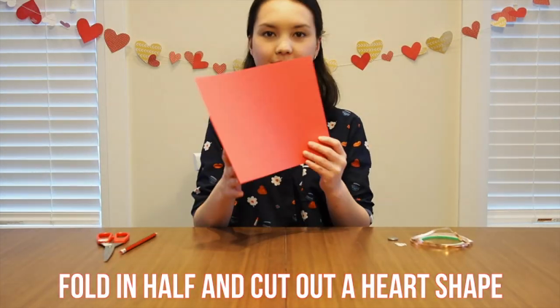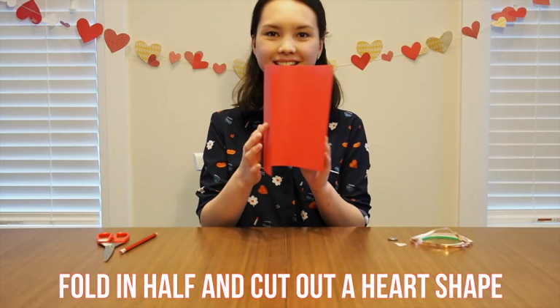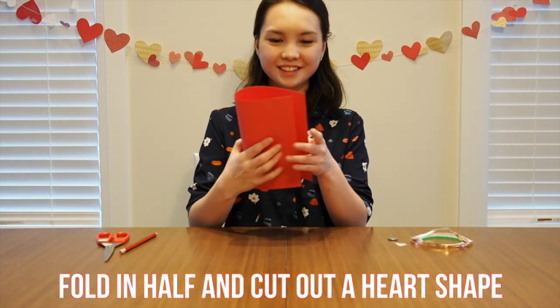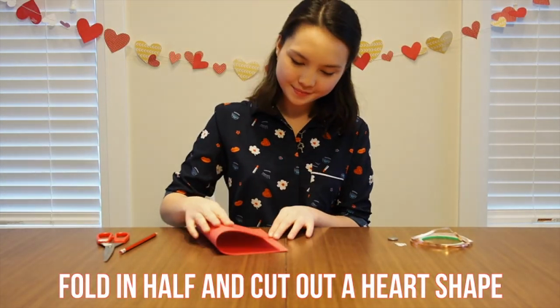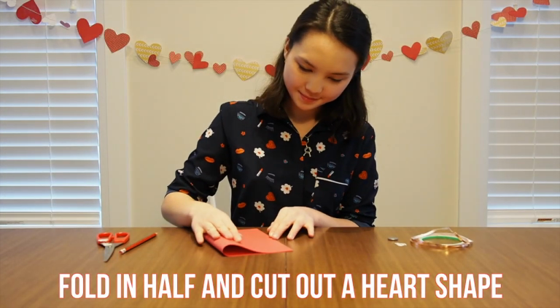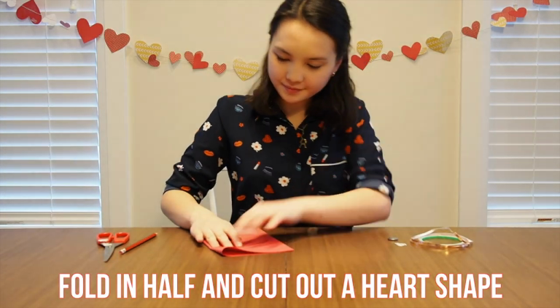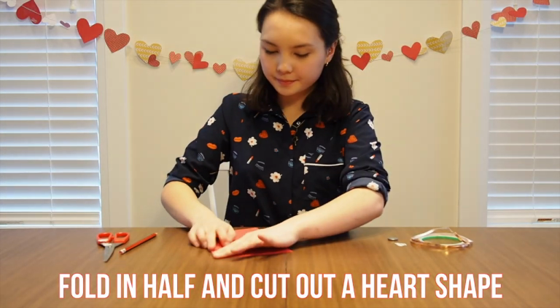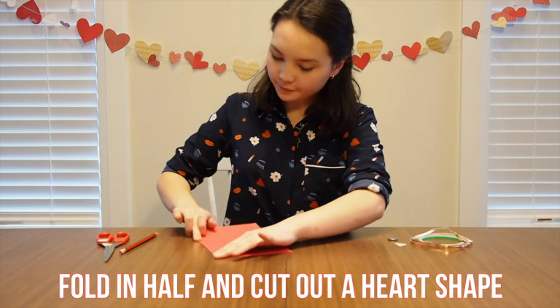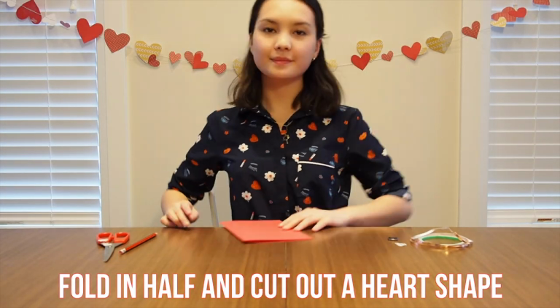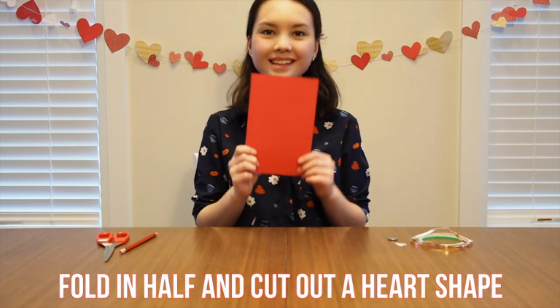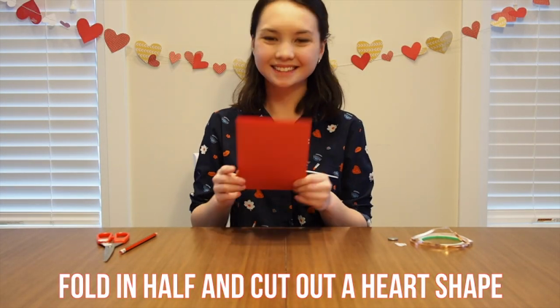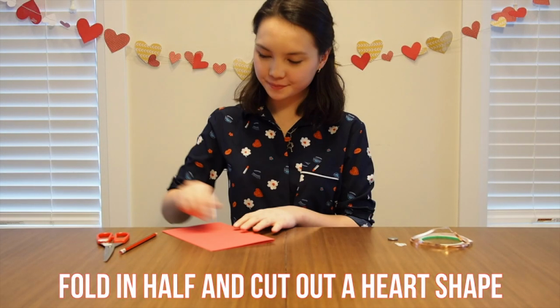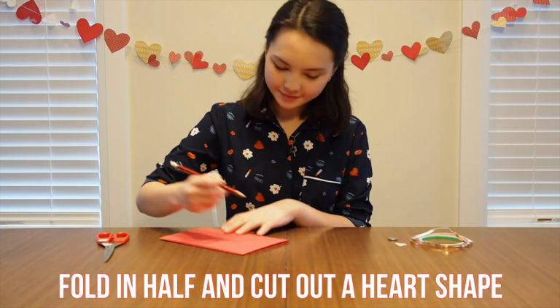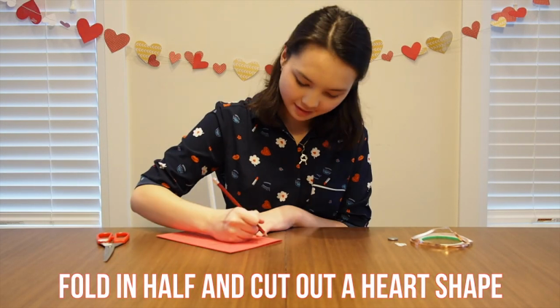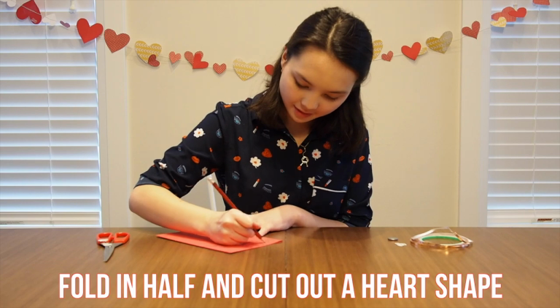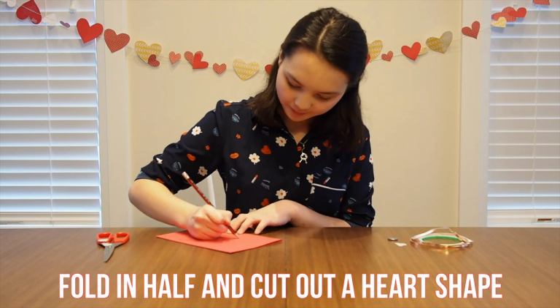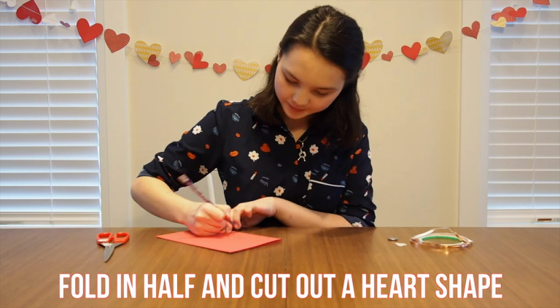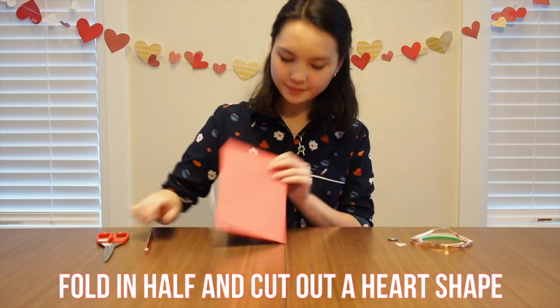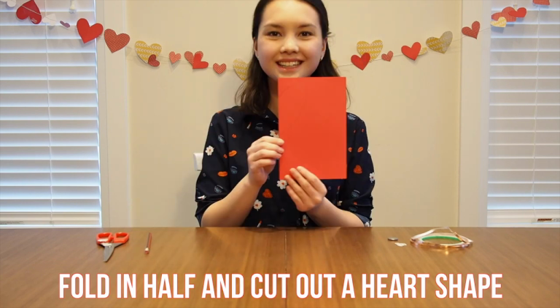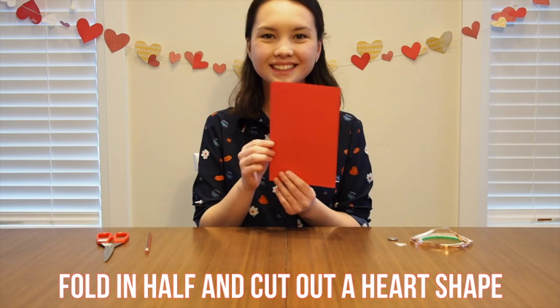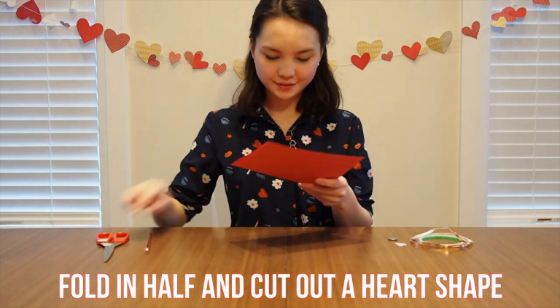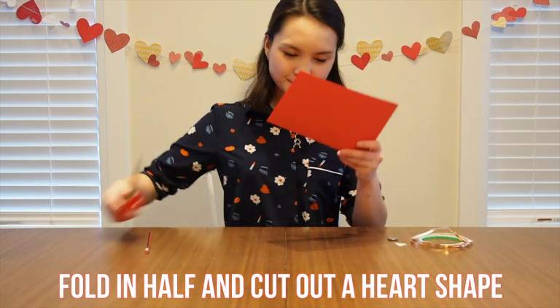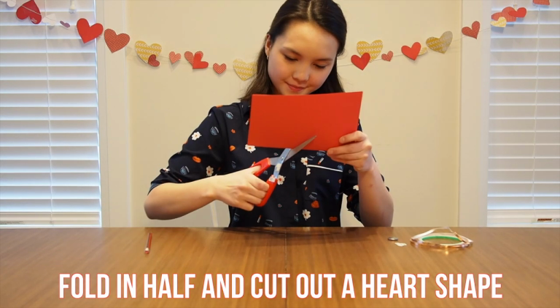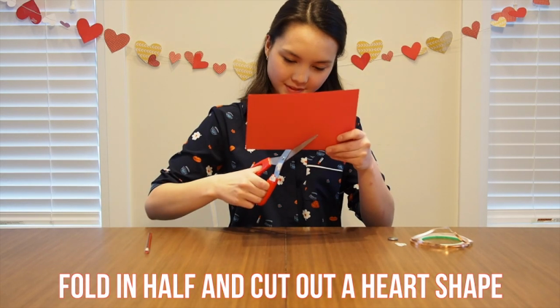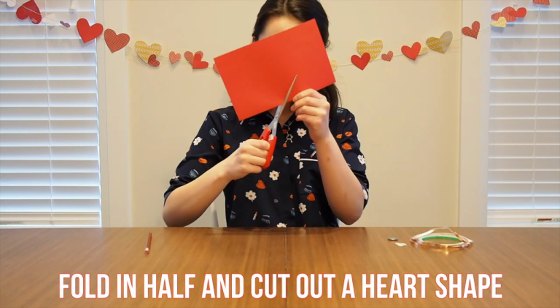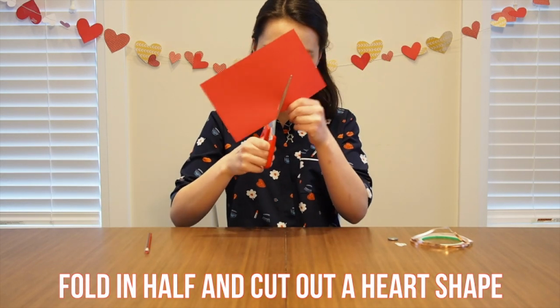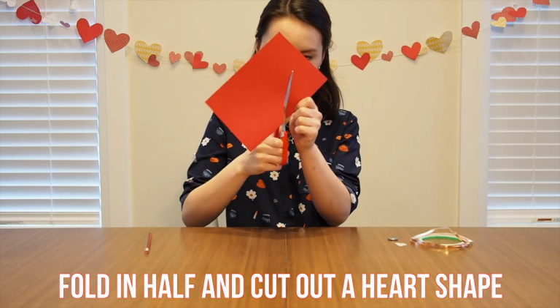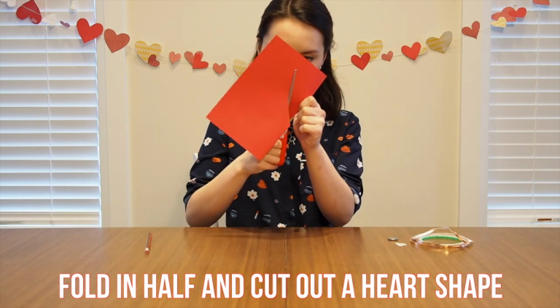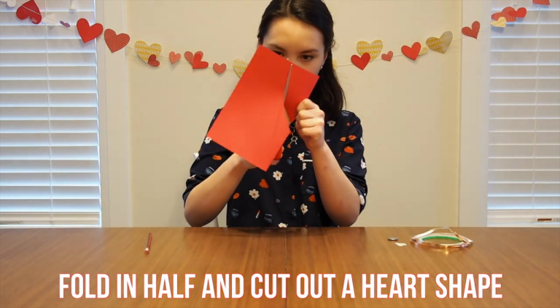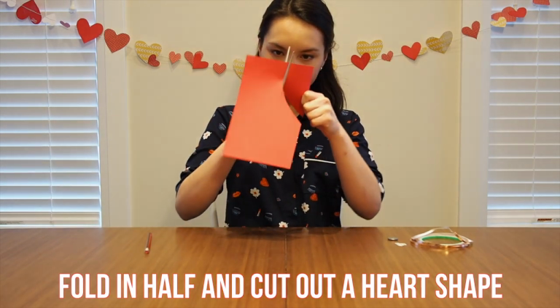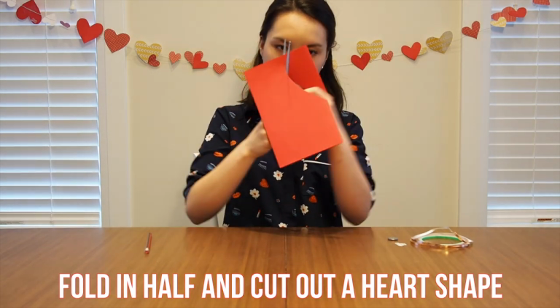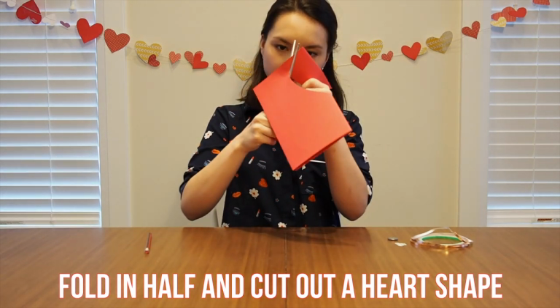Start by folding your paper in half and cutting out a heart shape. I suggest drawing a half heart on one side of the paper and then cutting it out and opening it up.